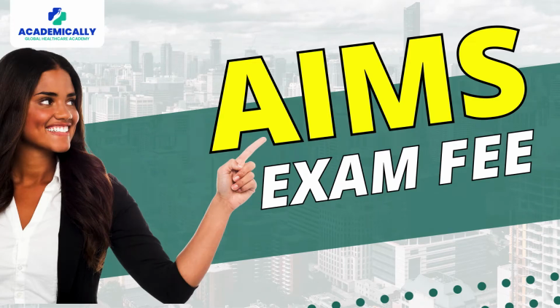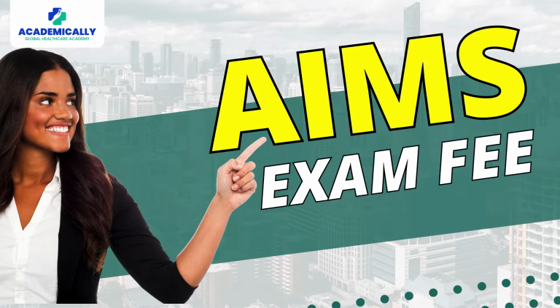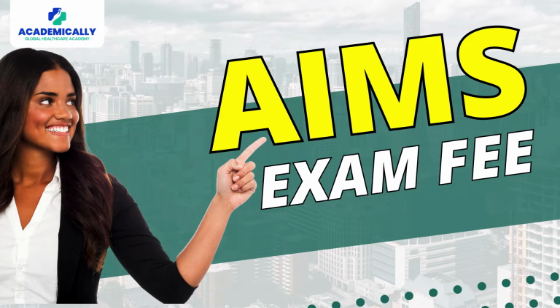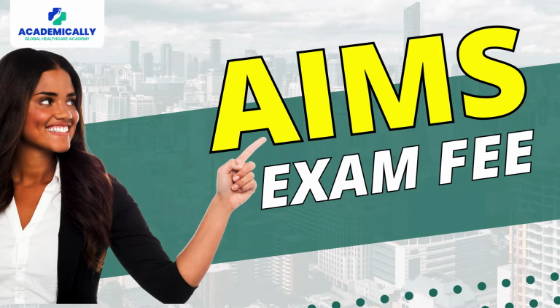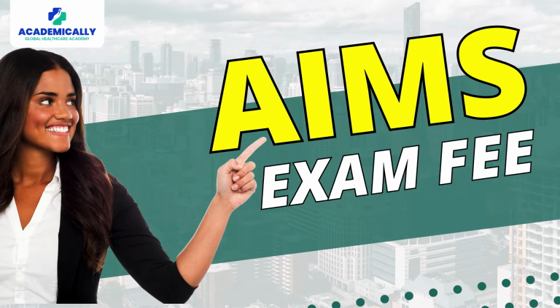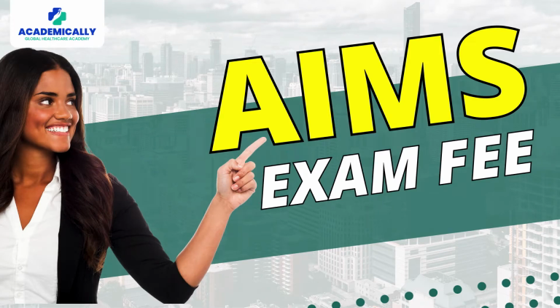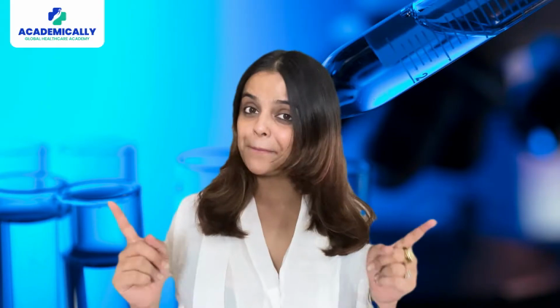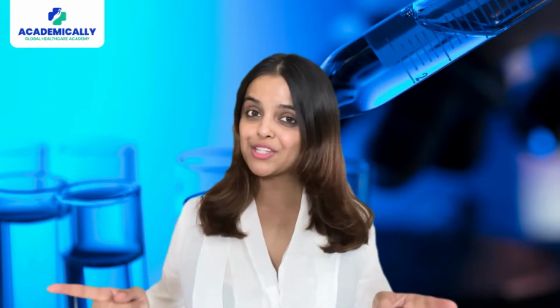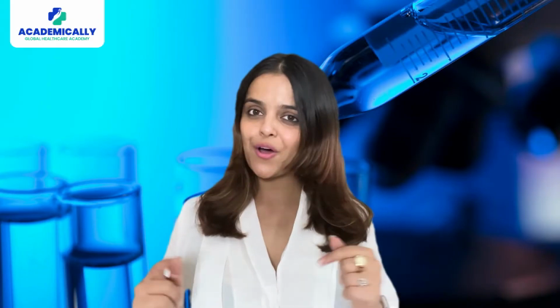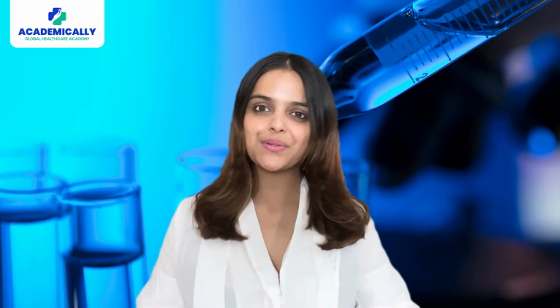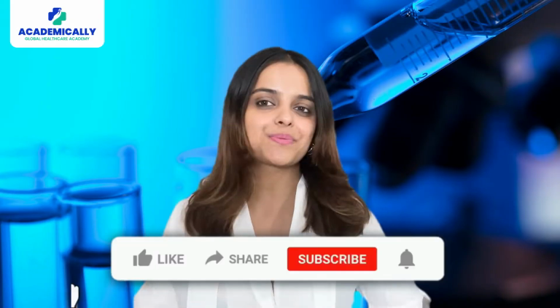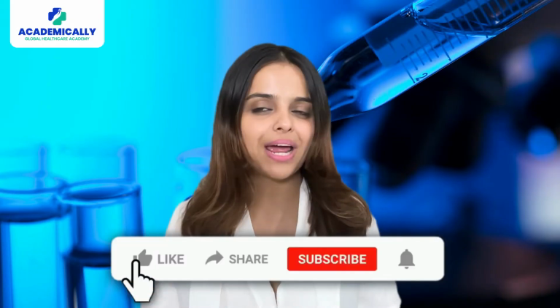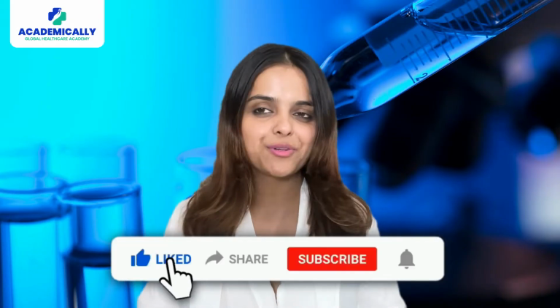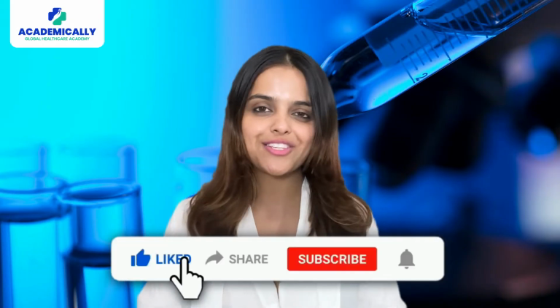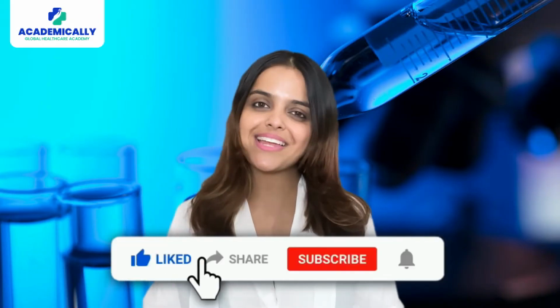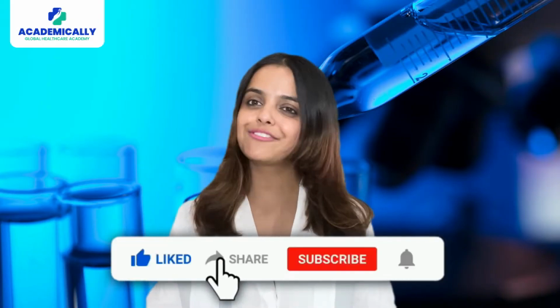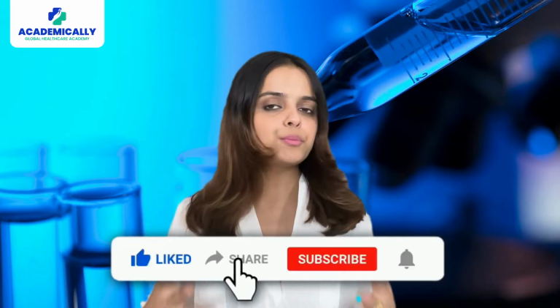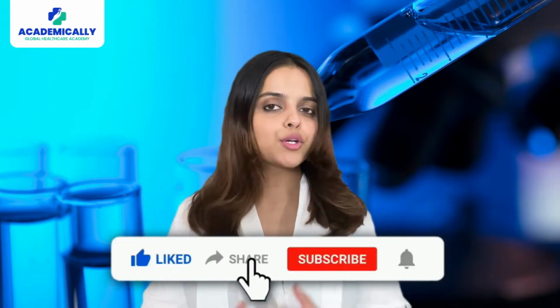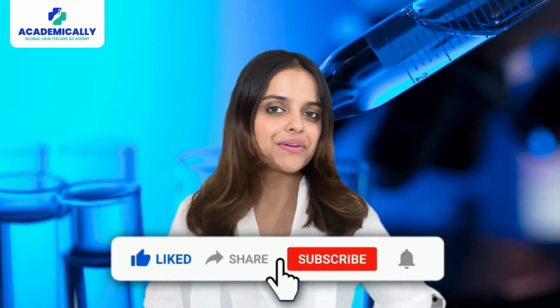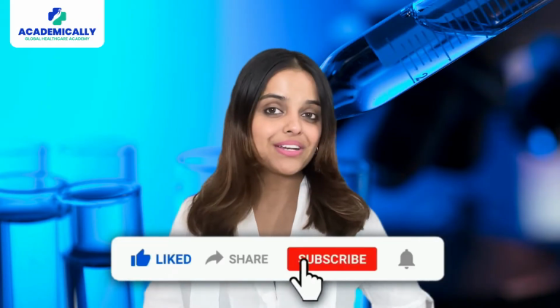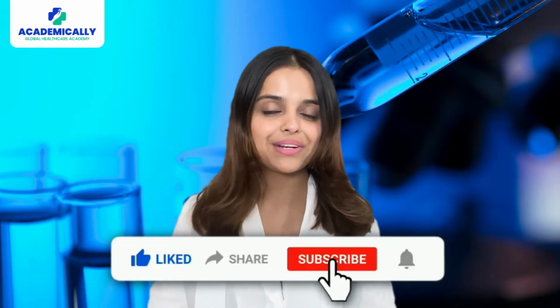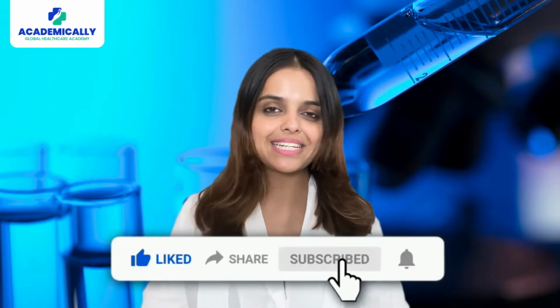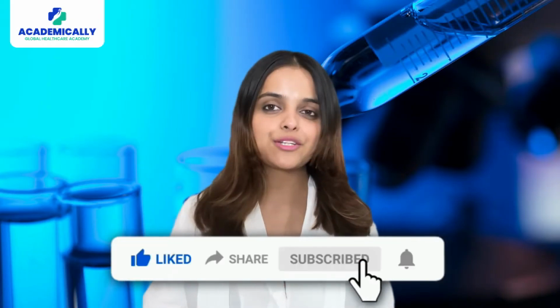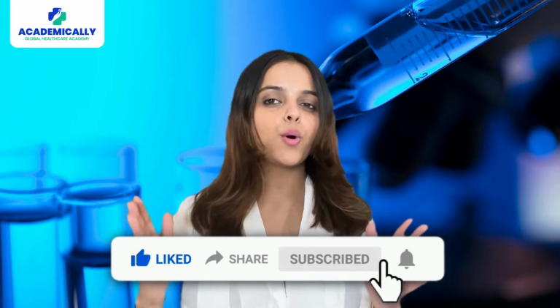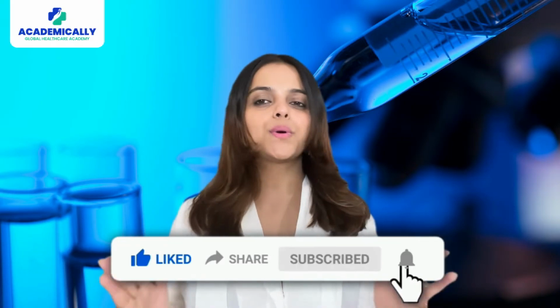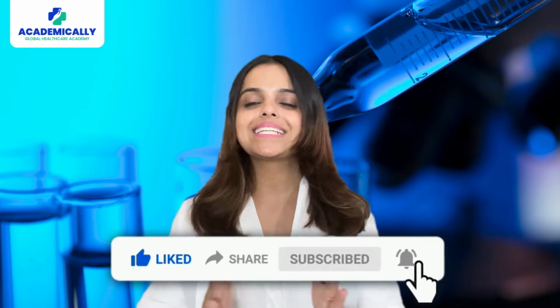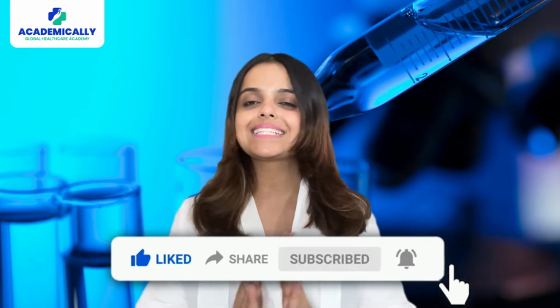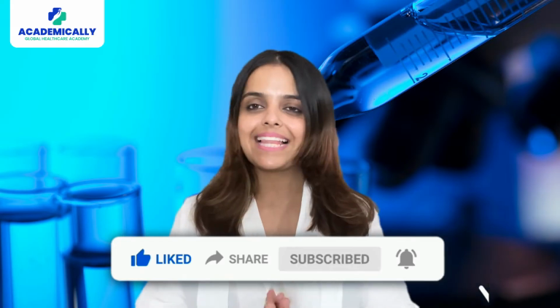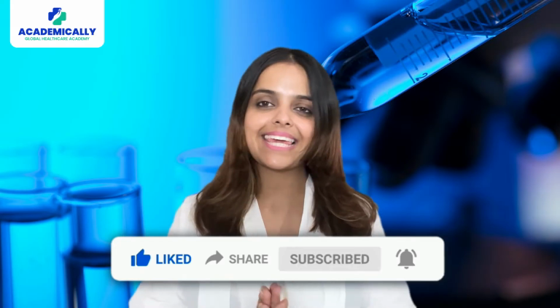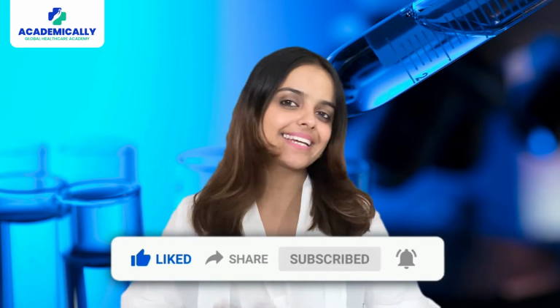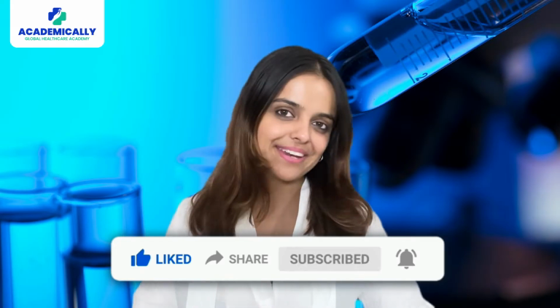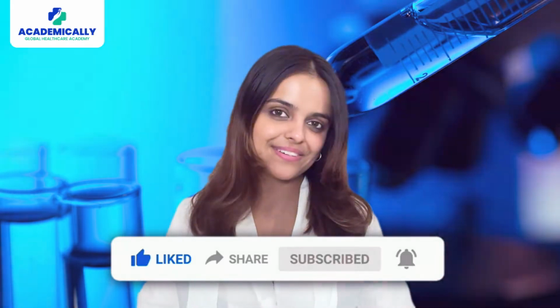Before we get started, make sure you subscribe to our channel for more content related to overseas healthcare careers.